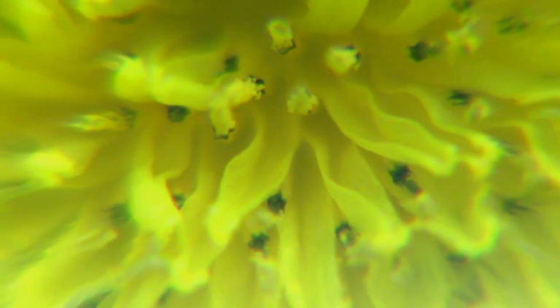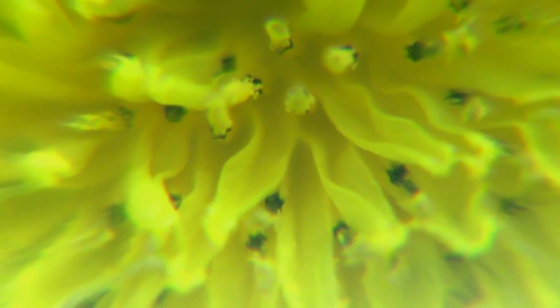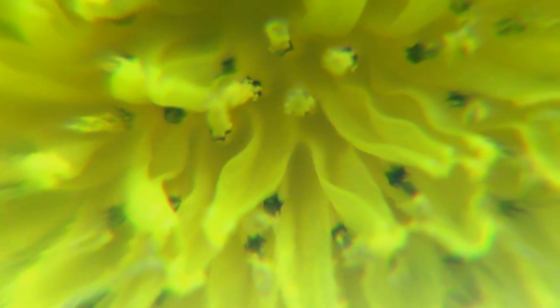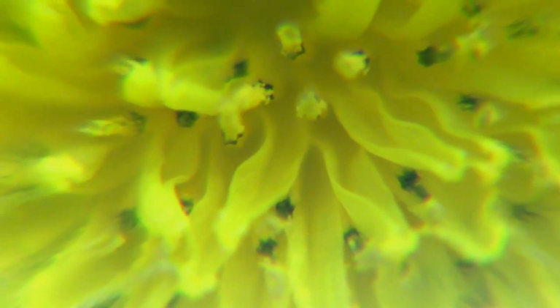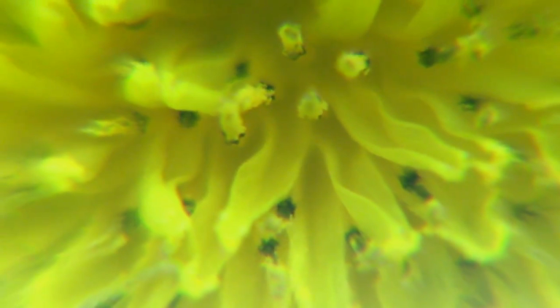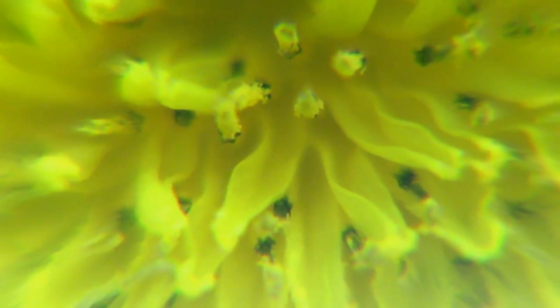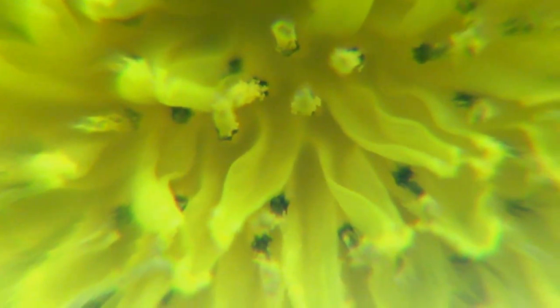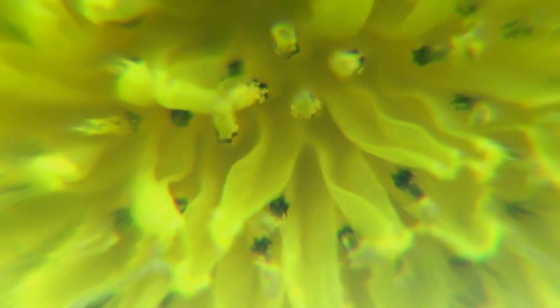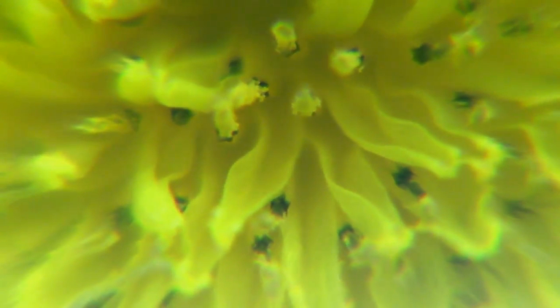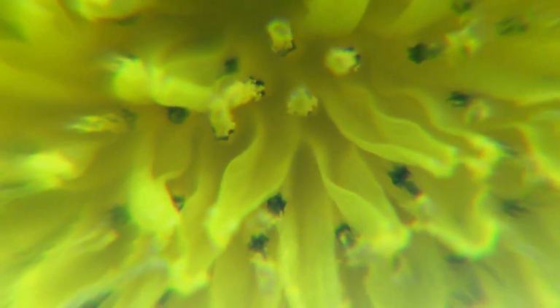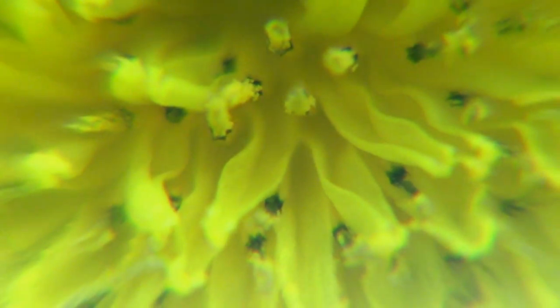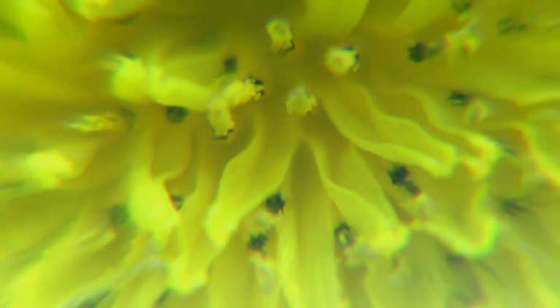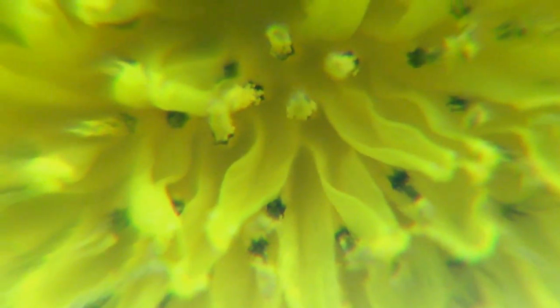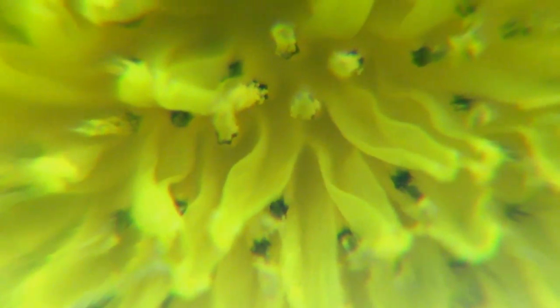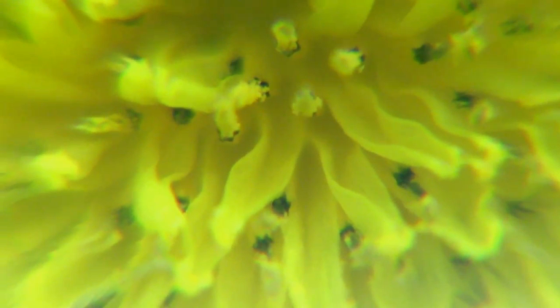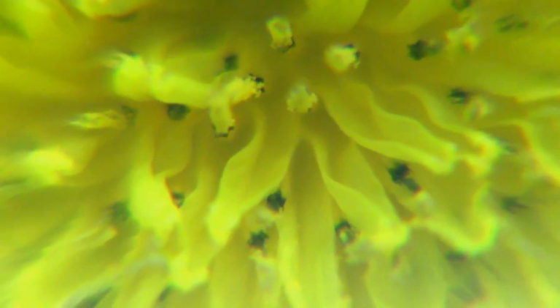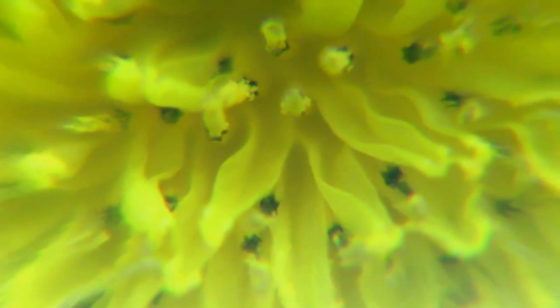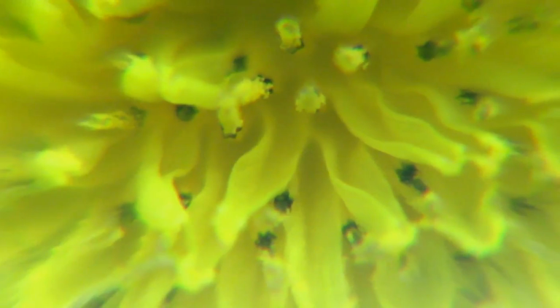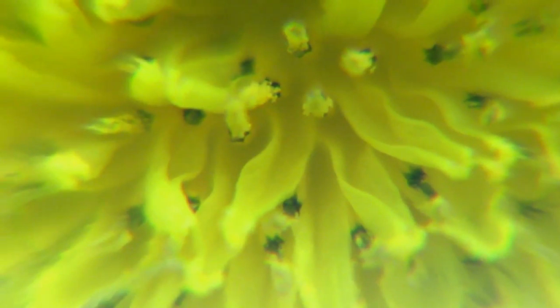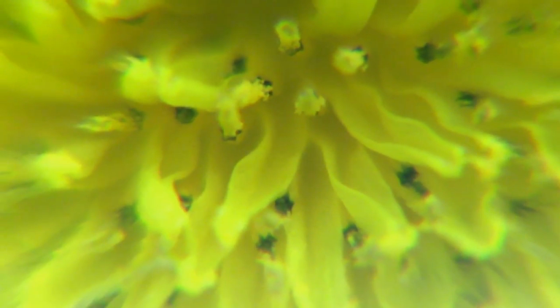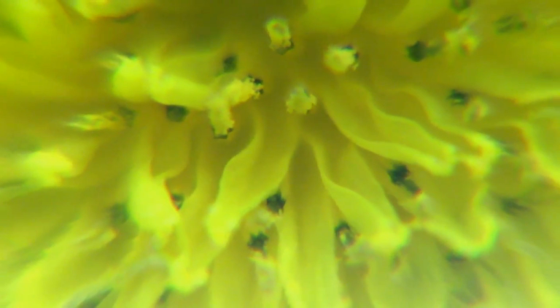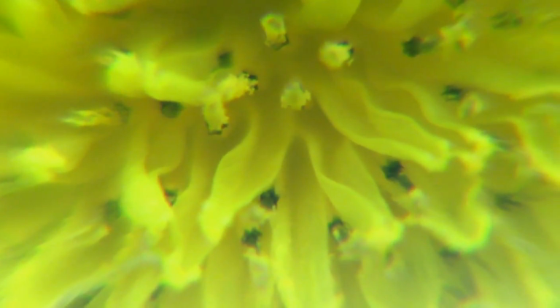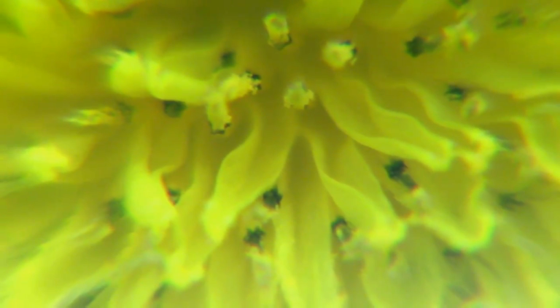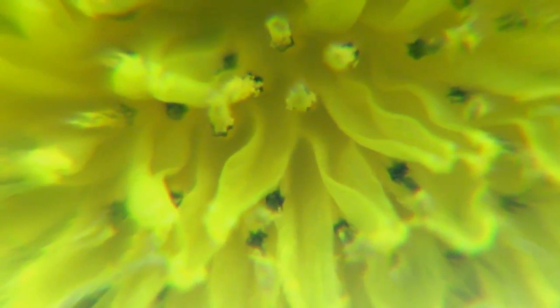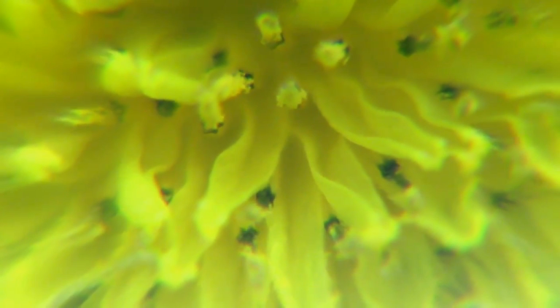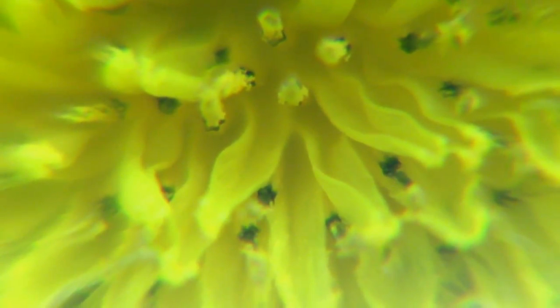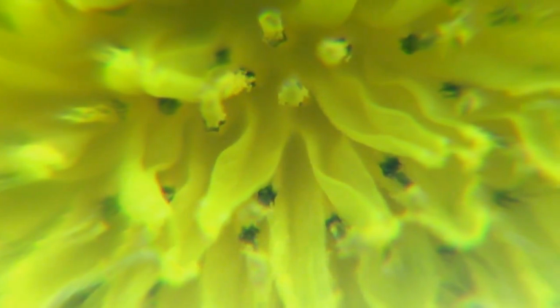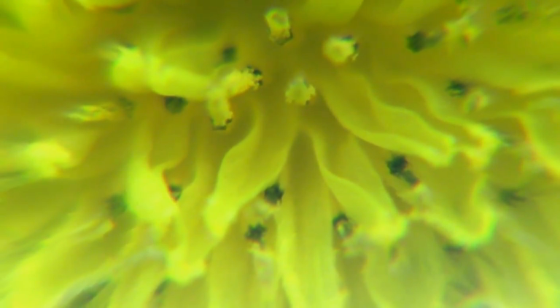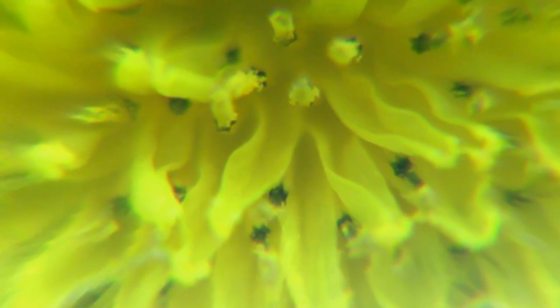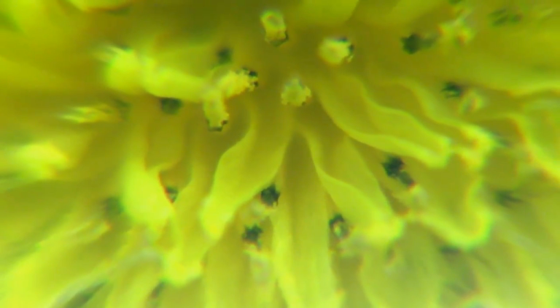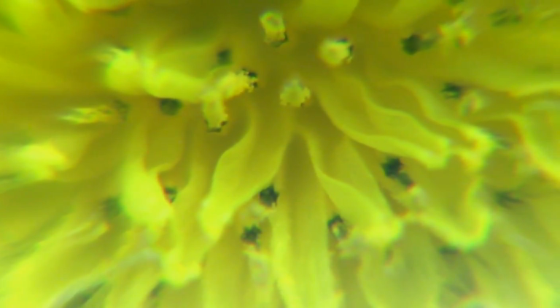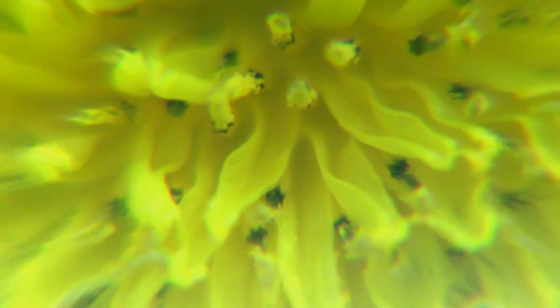And this is with all the lenses combined - all screwed together - to give you an idea of maximum magnification.